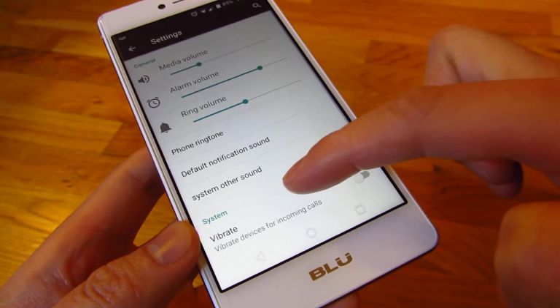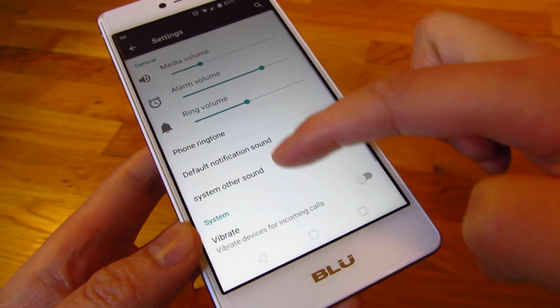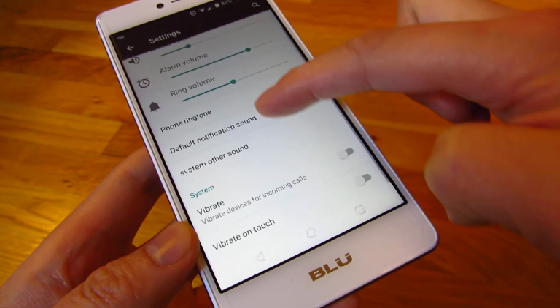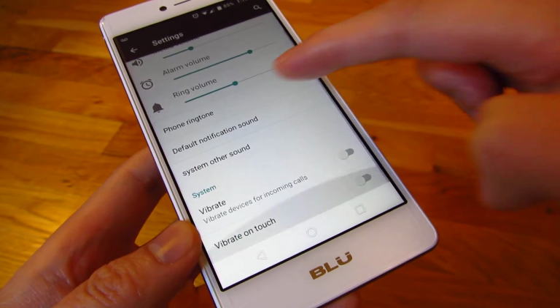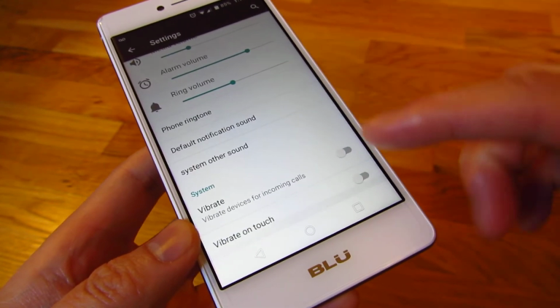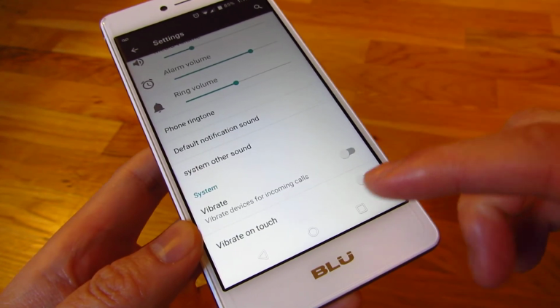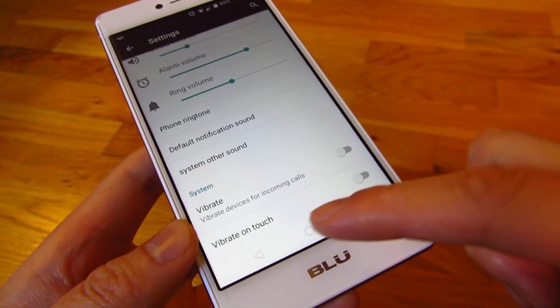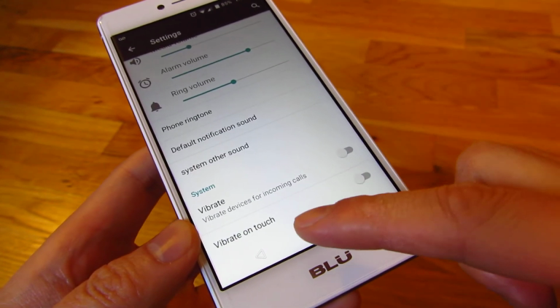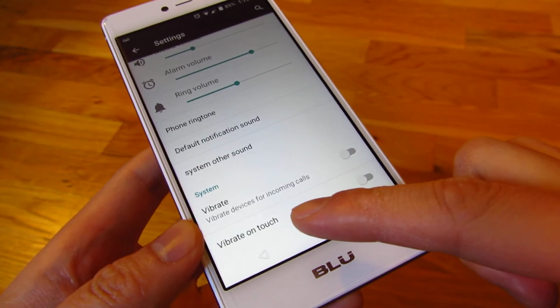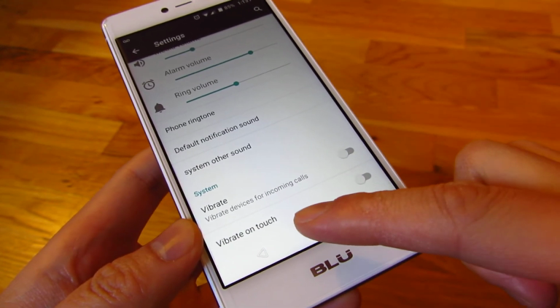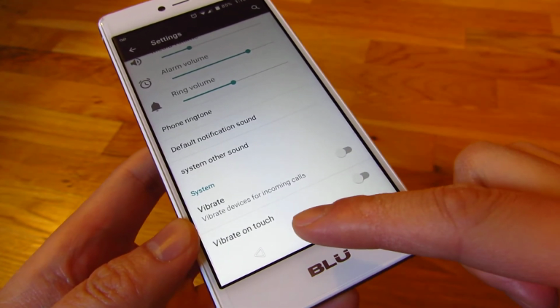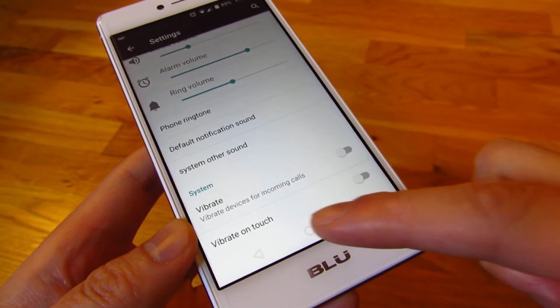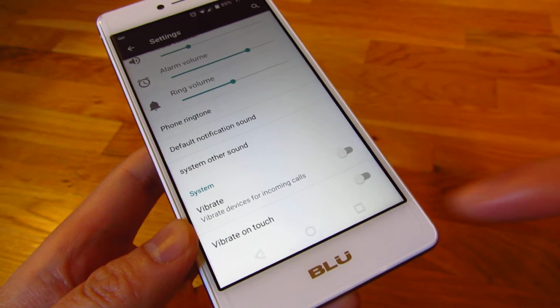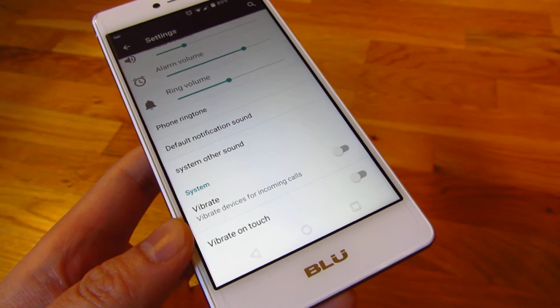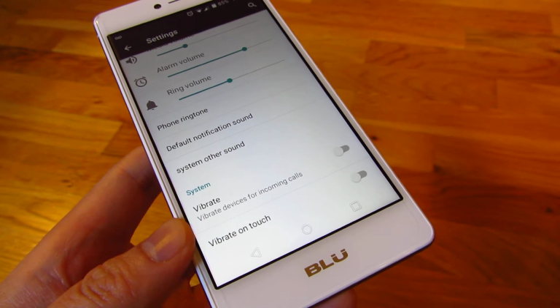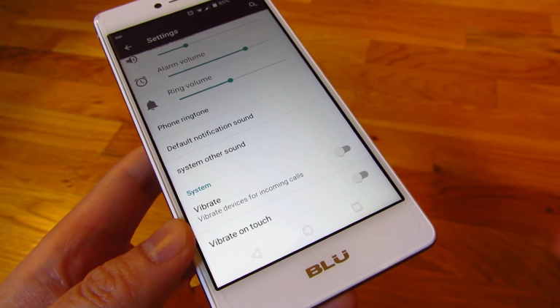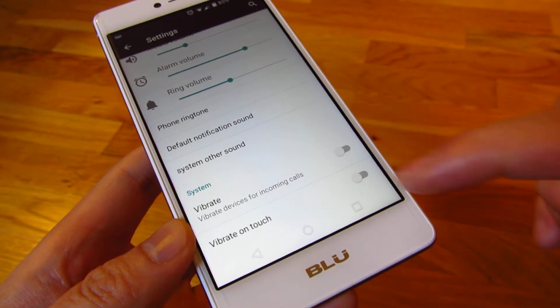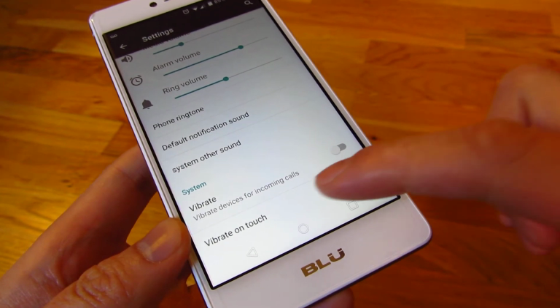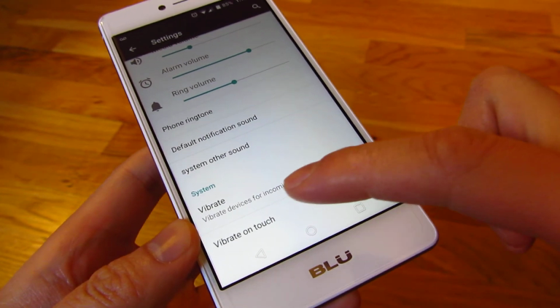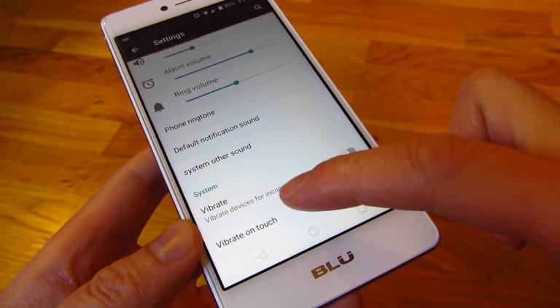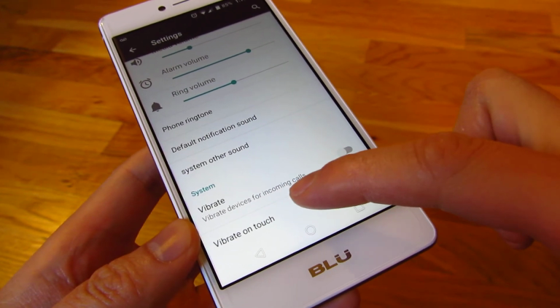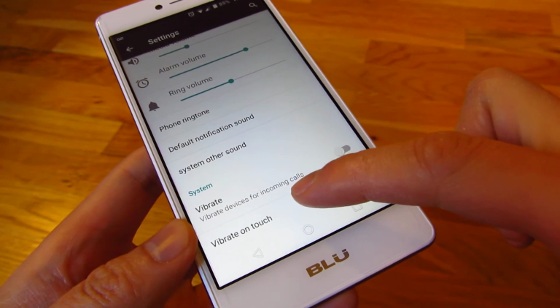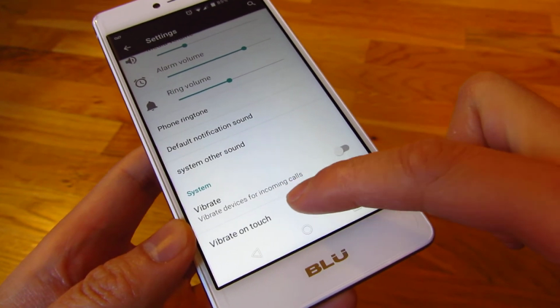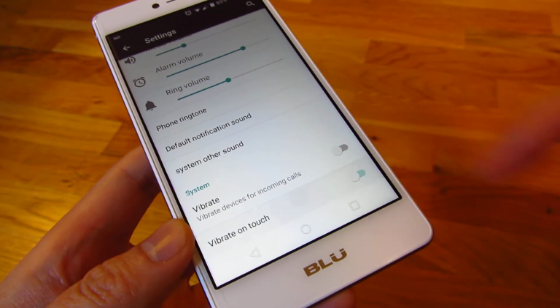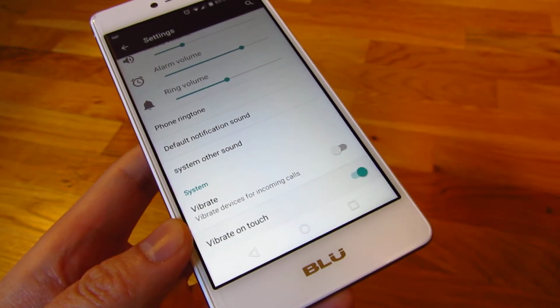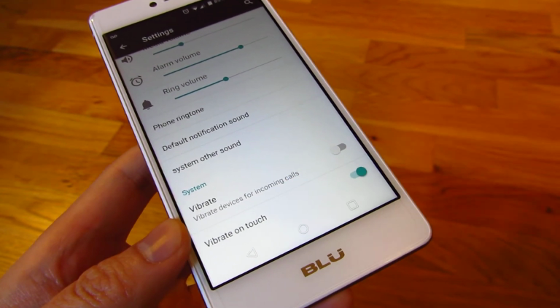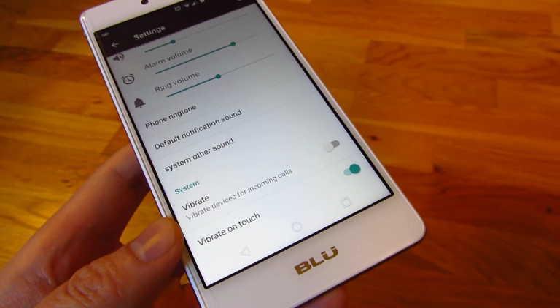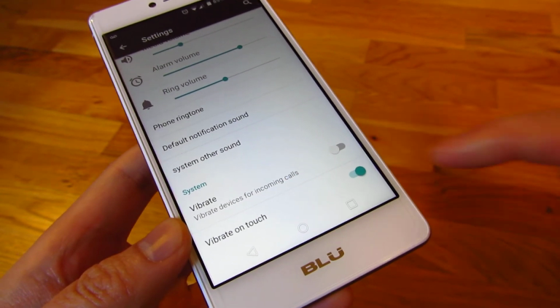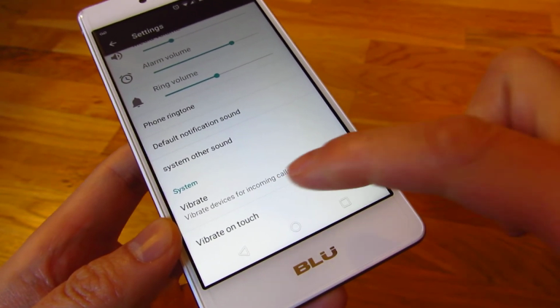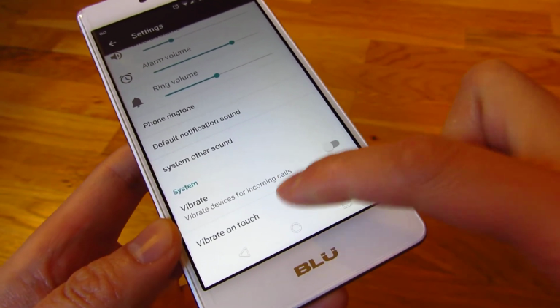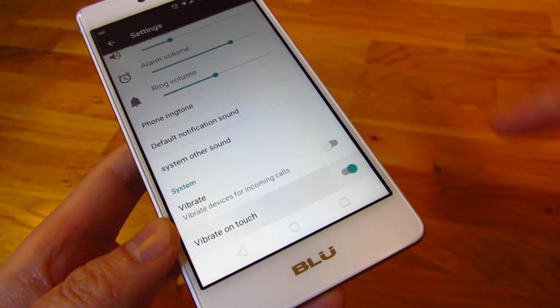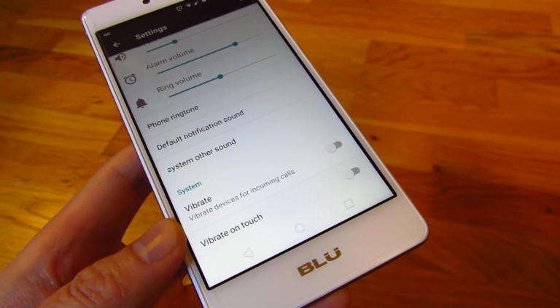The second thing is at the bottom: vibrate on touch. You want to turn that off as well.